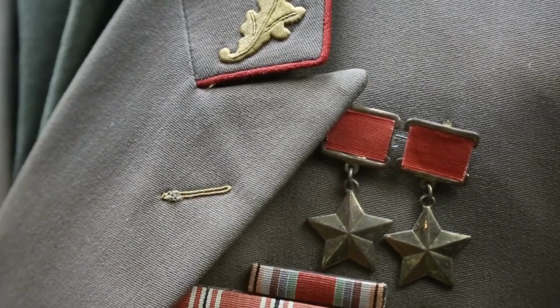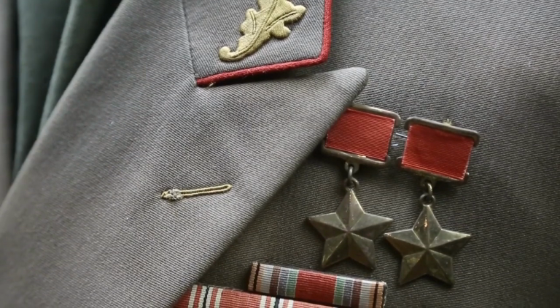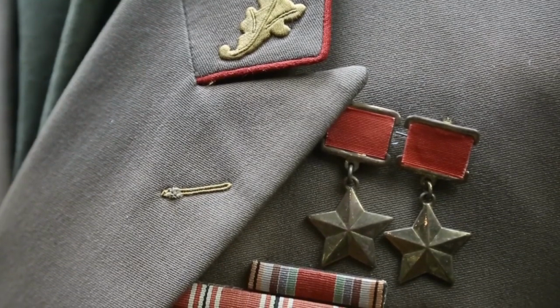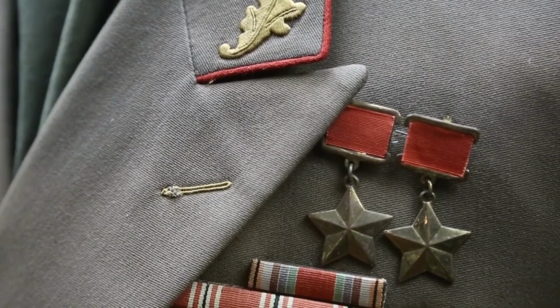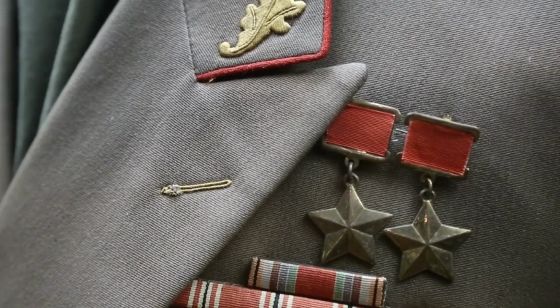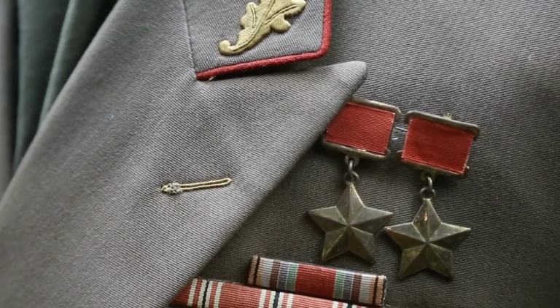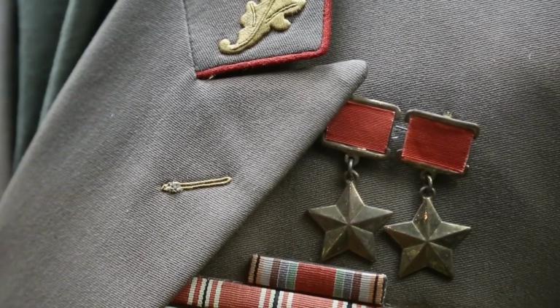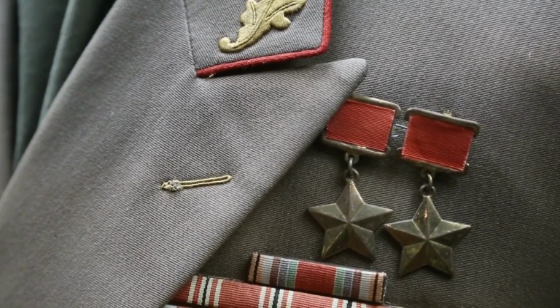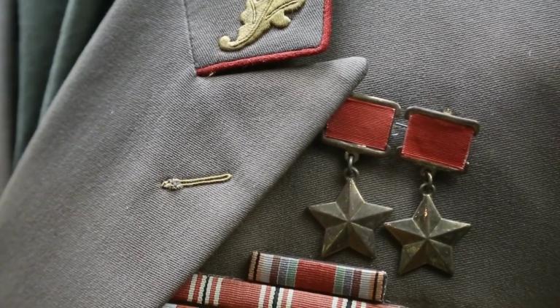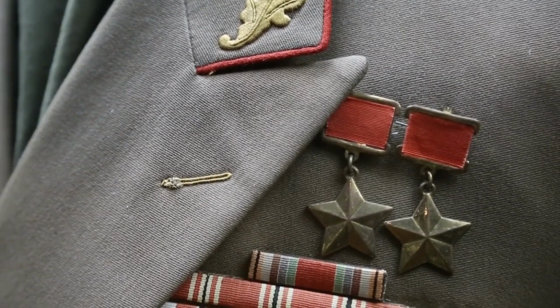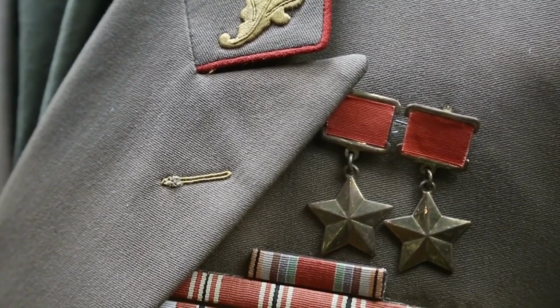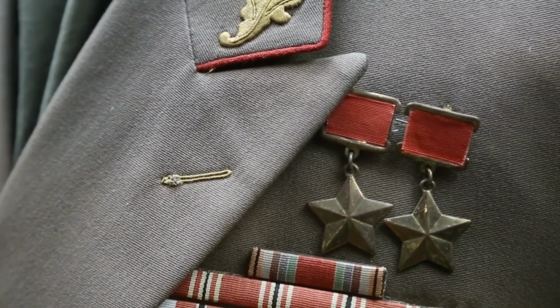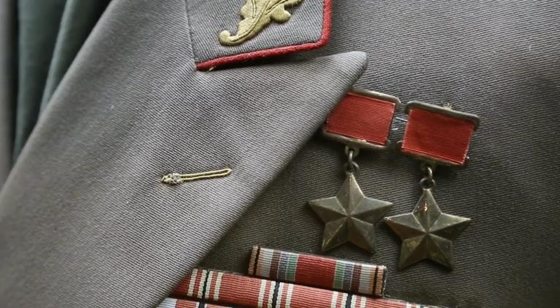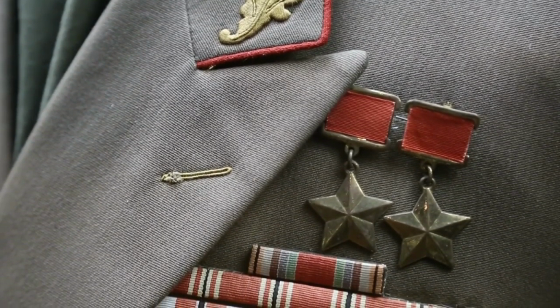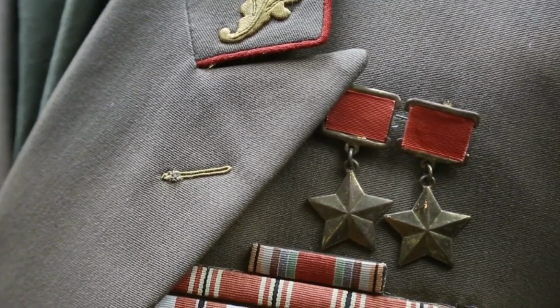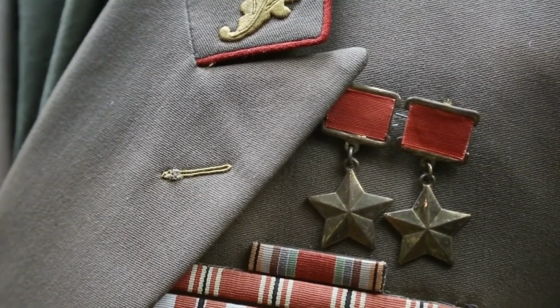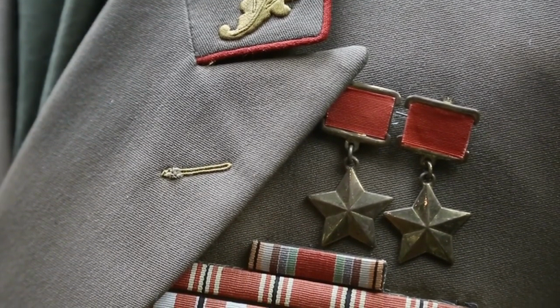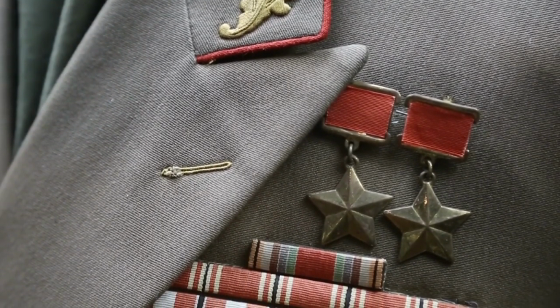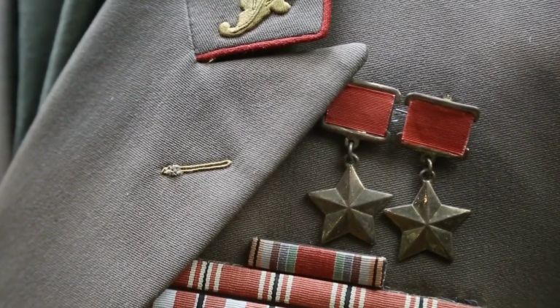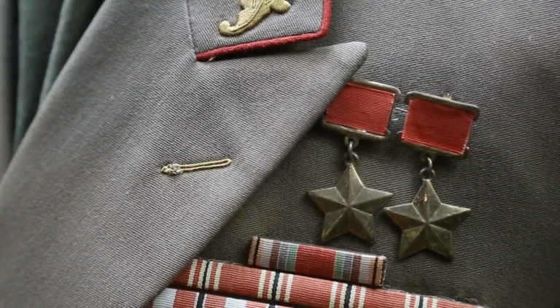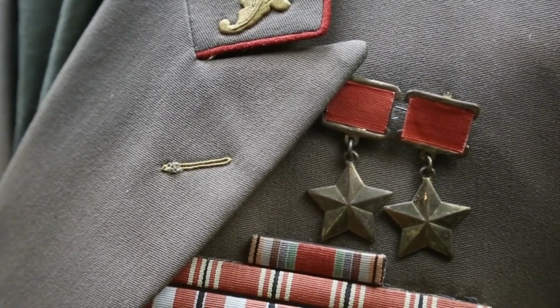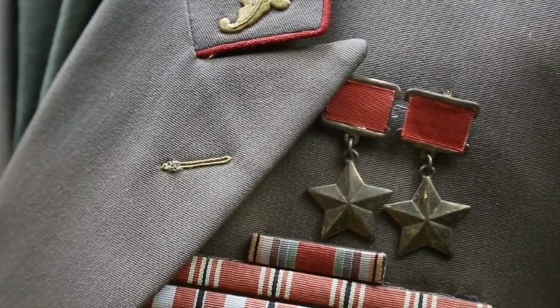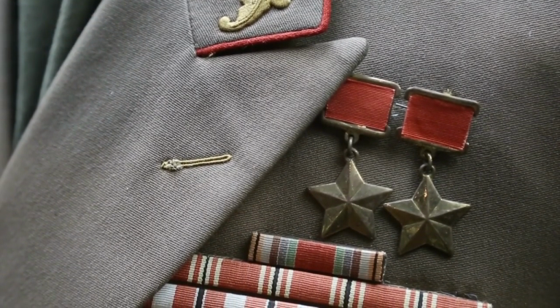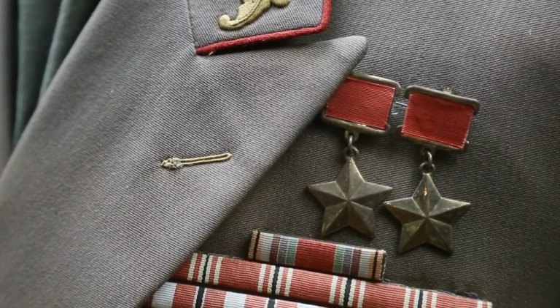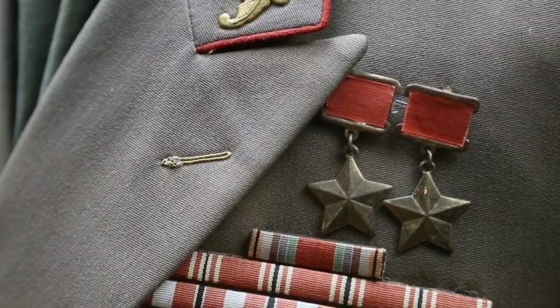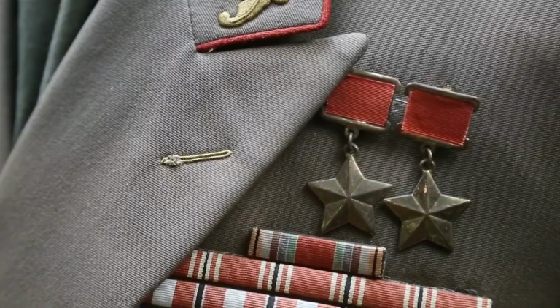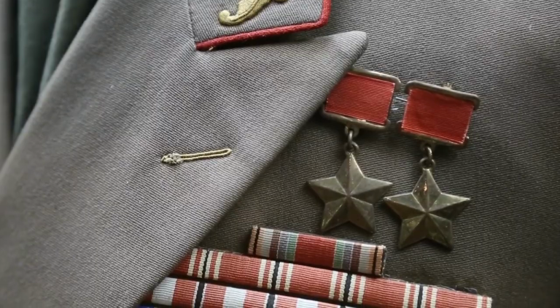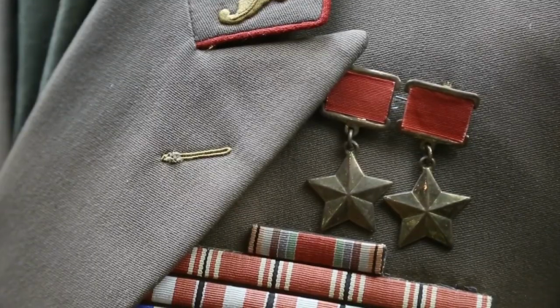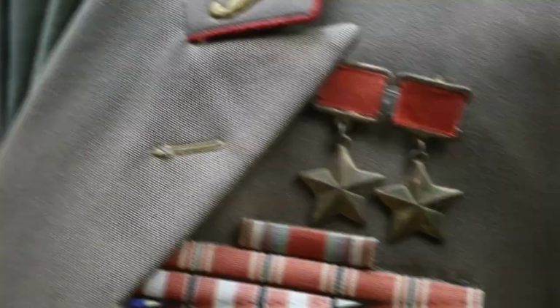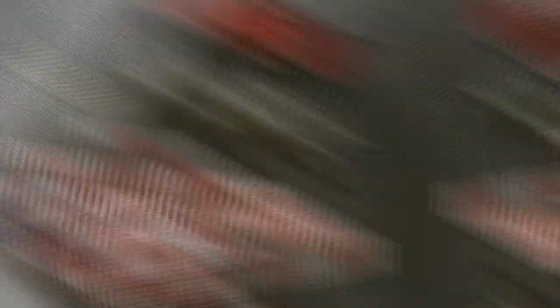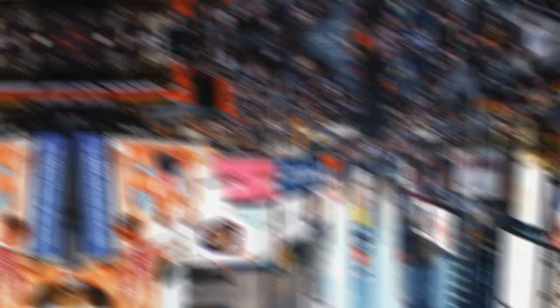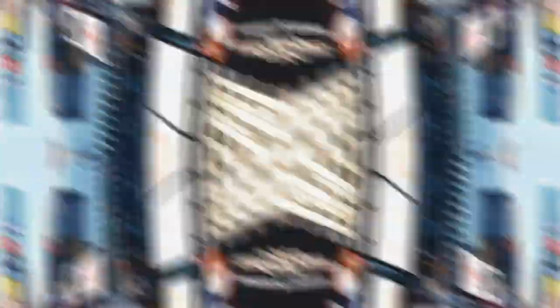A museum absolutely refused to house this World War II uniform after searching through the pockets.